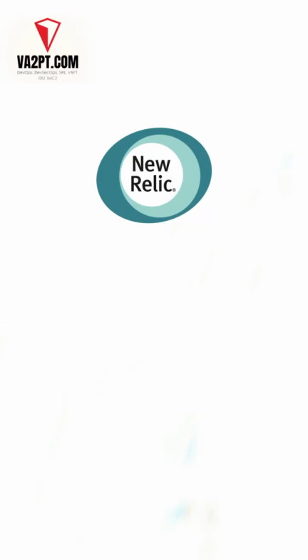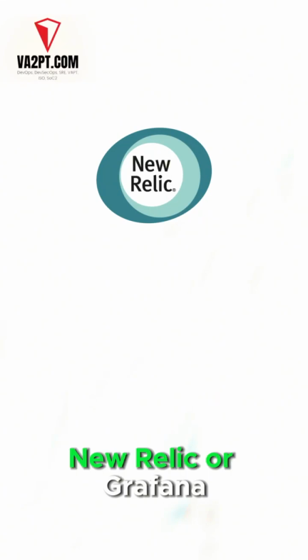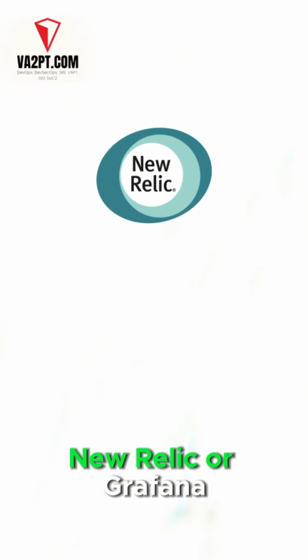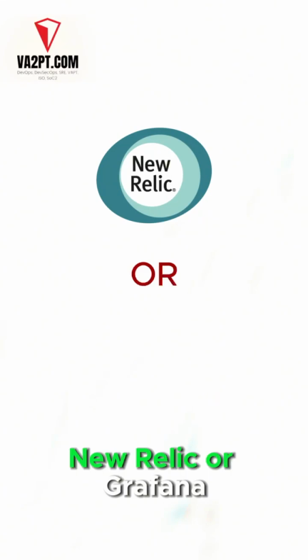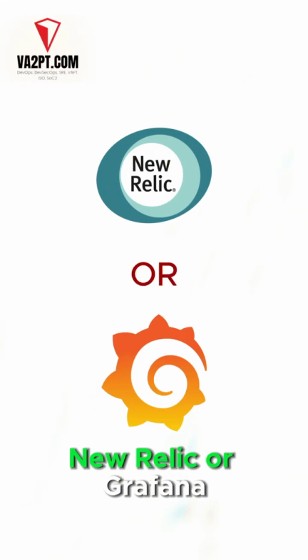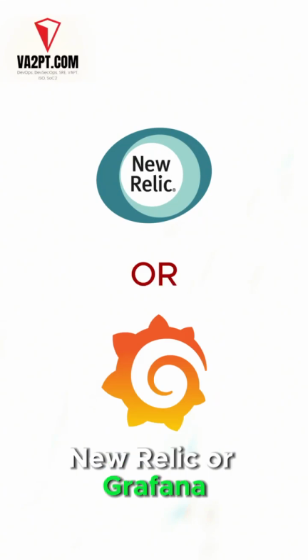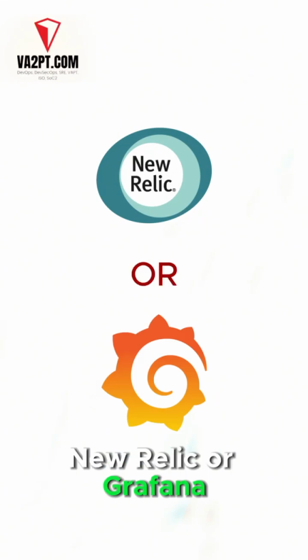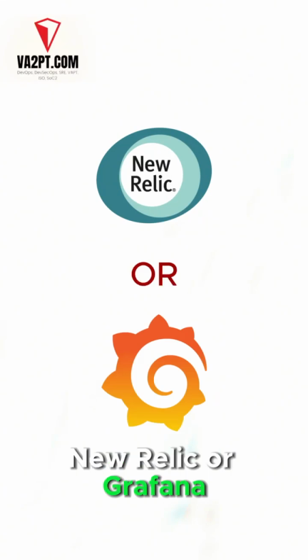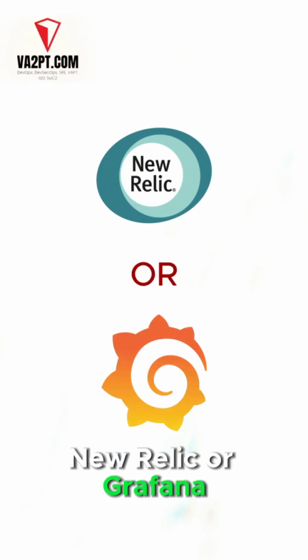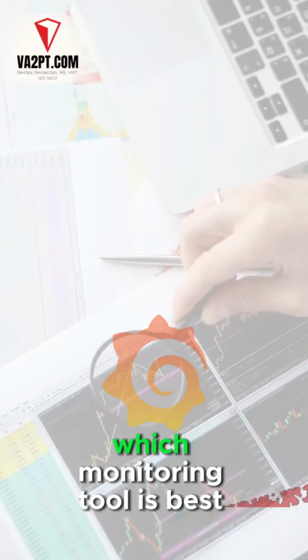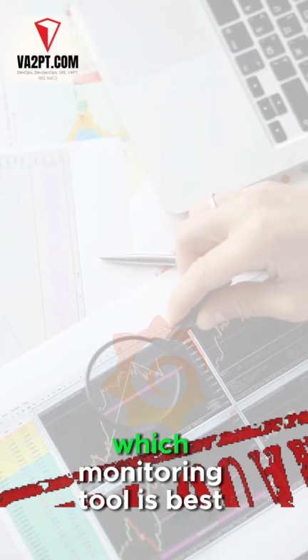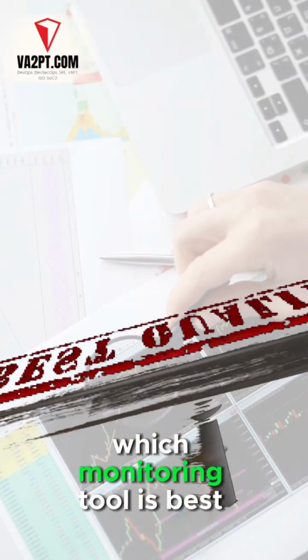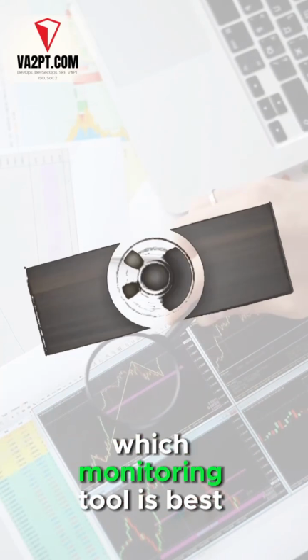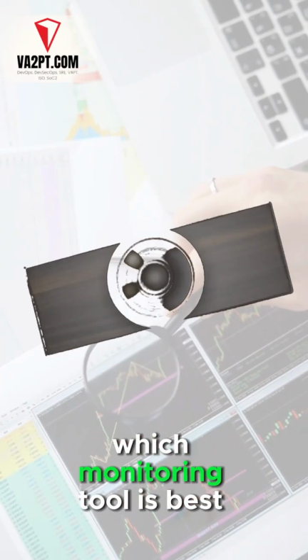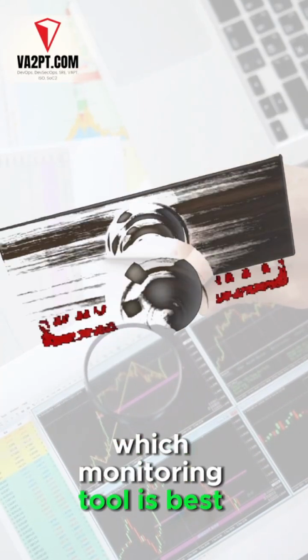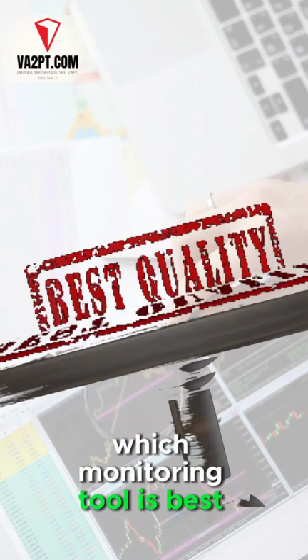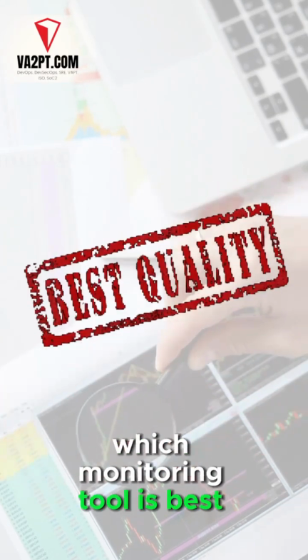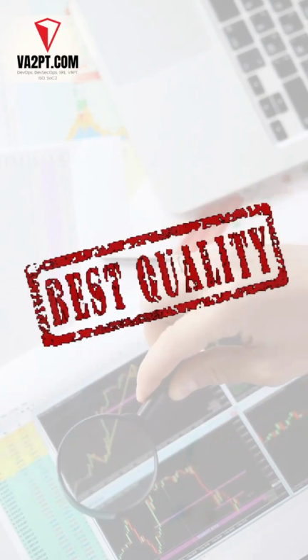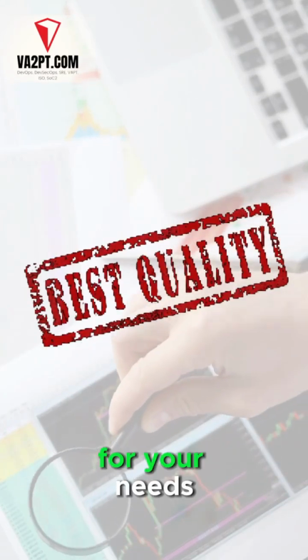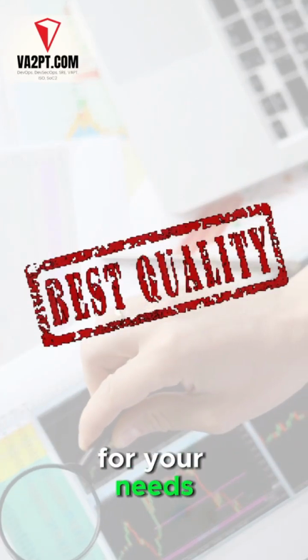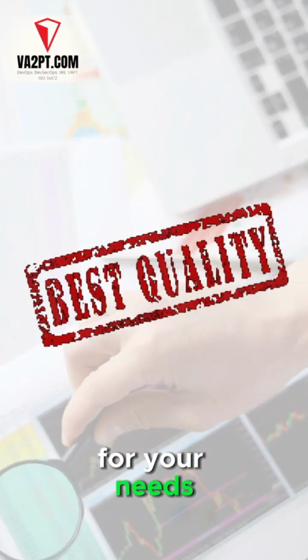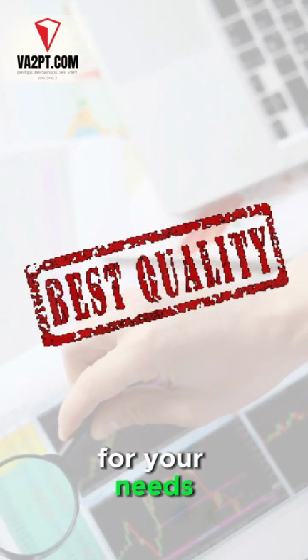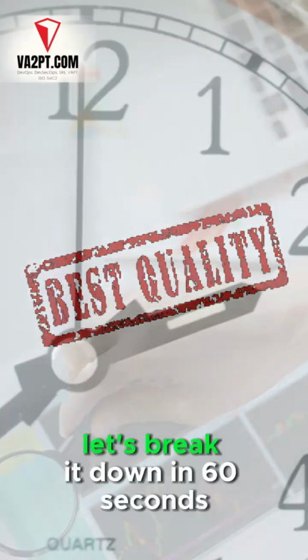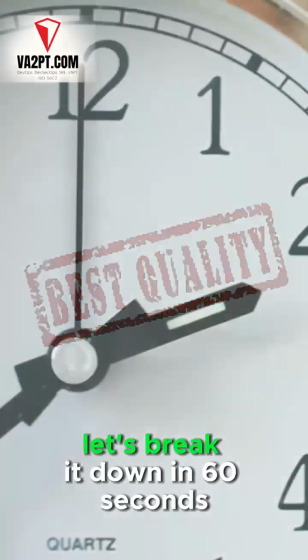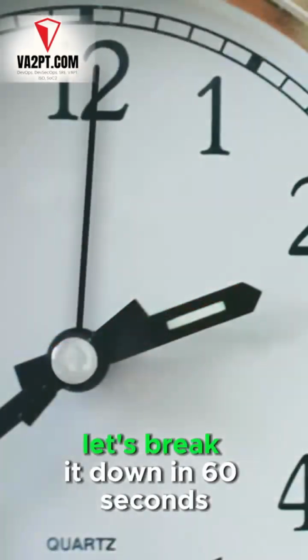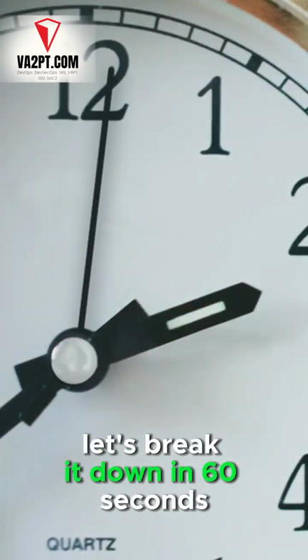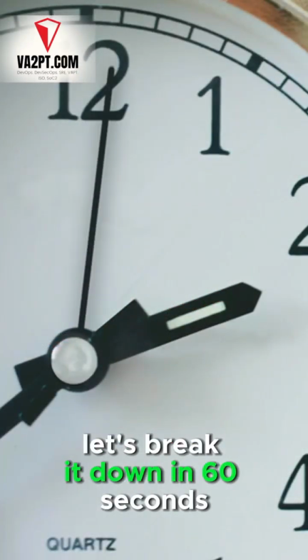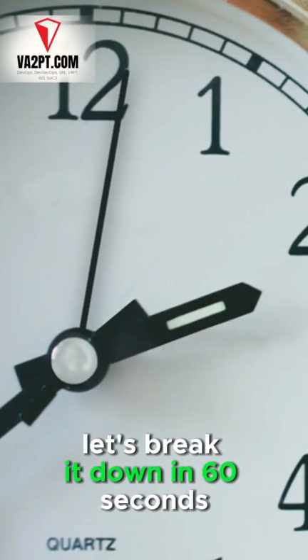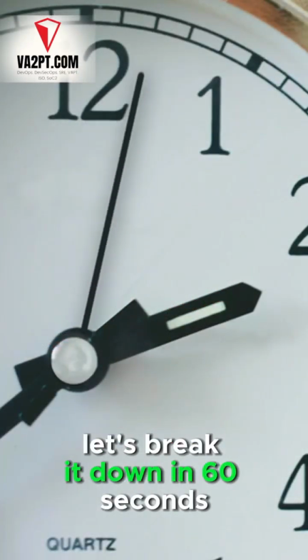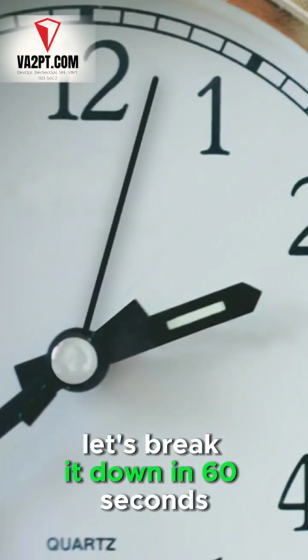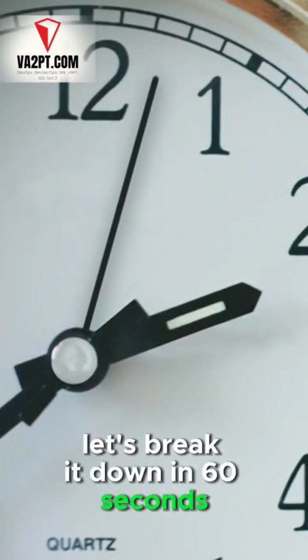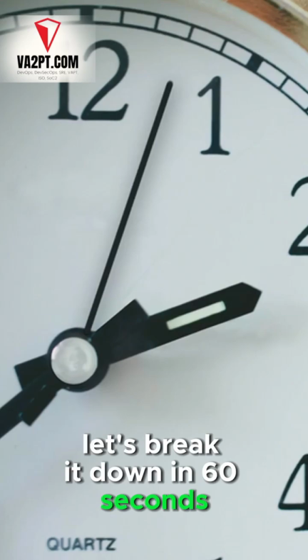New Relic or Grafana? Which monitoring tool is best for your needs? Let's break it down in 60 seconds.